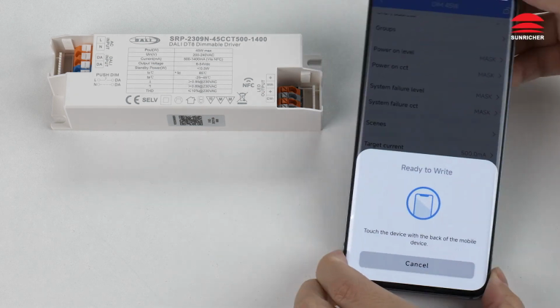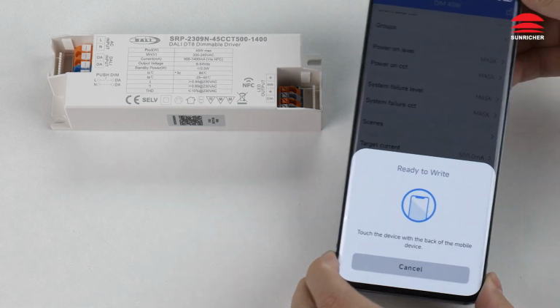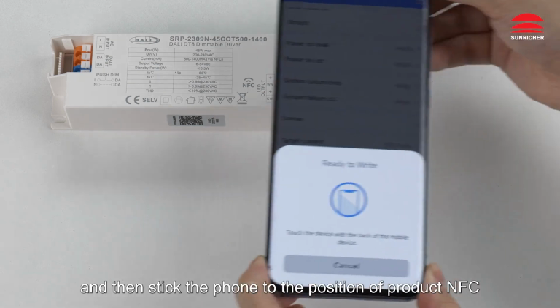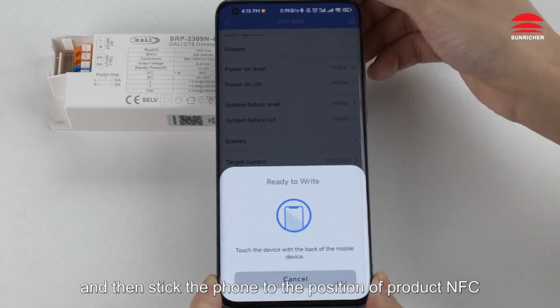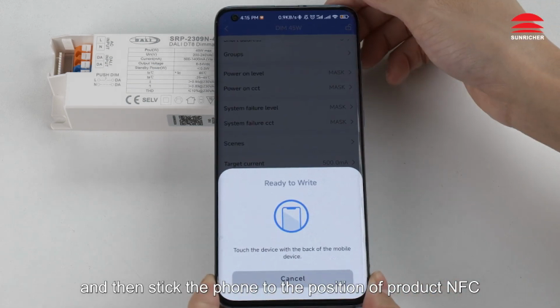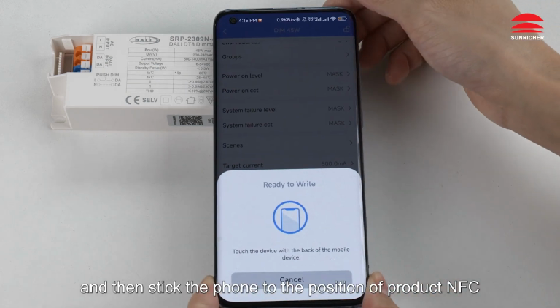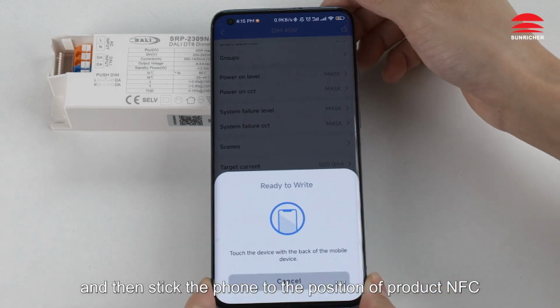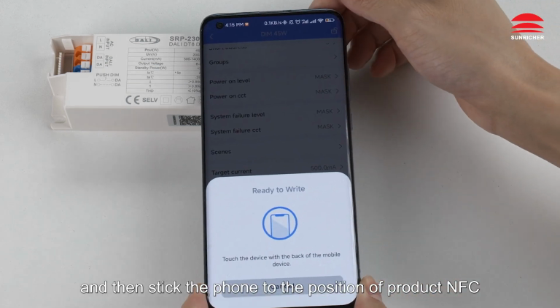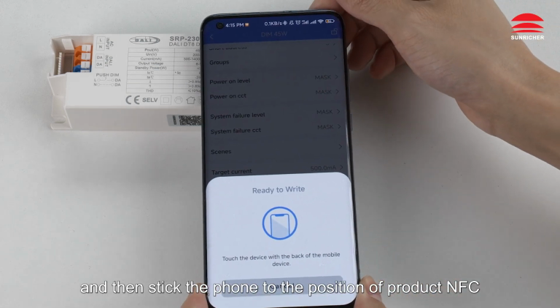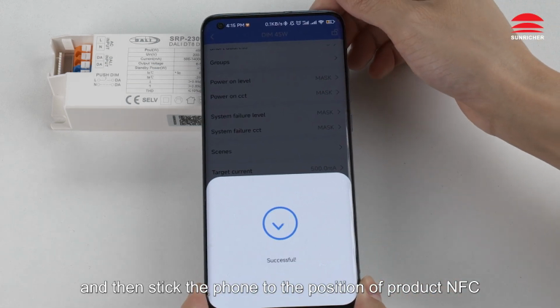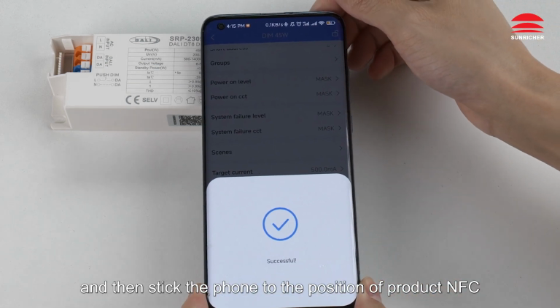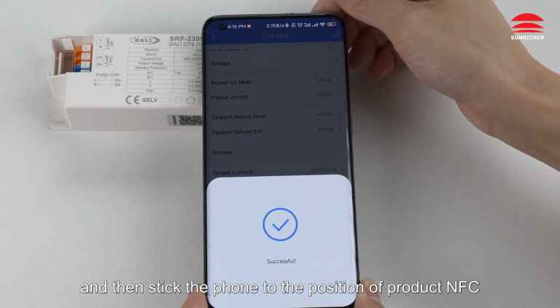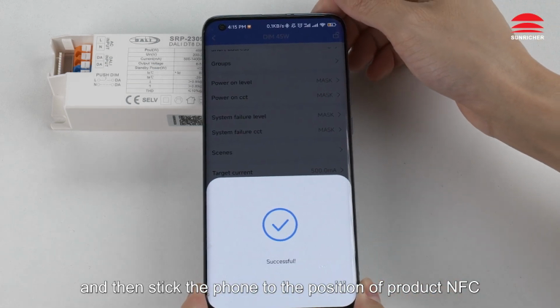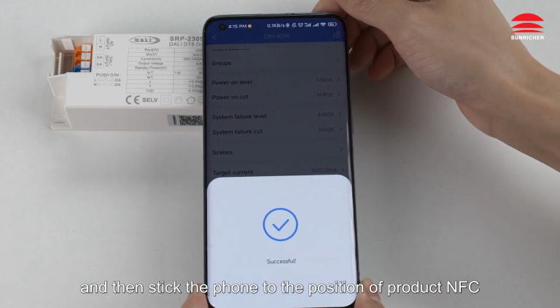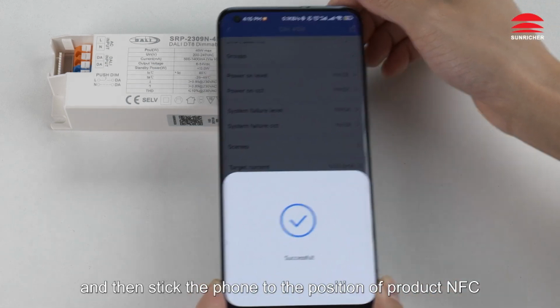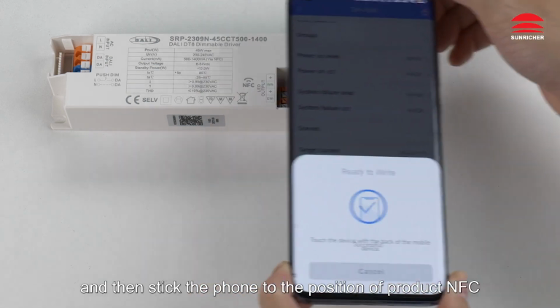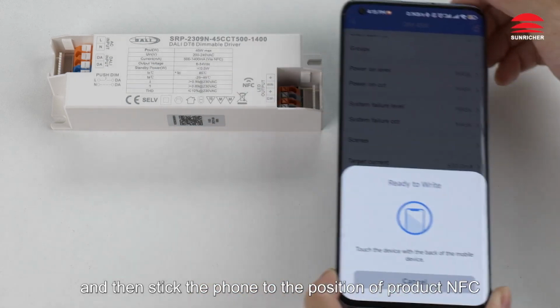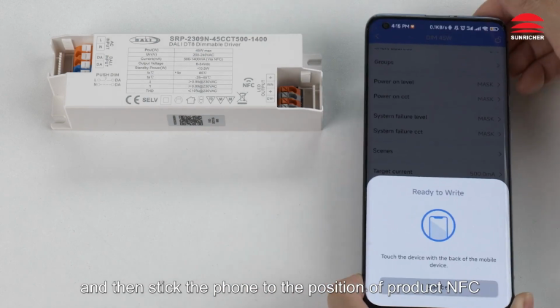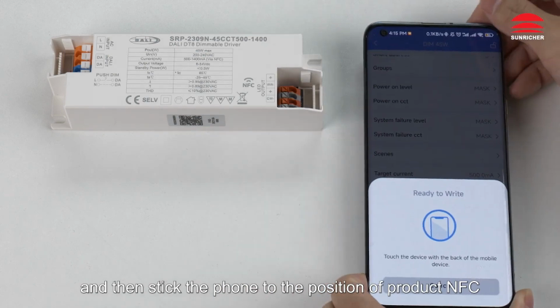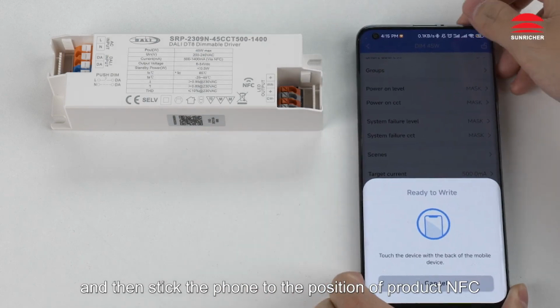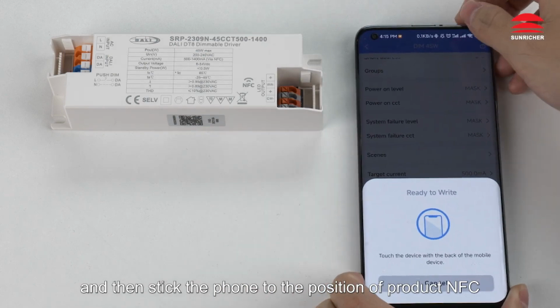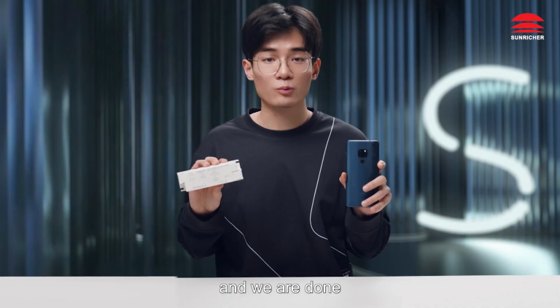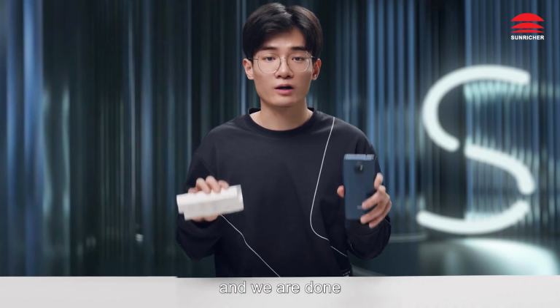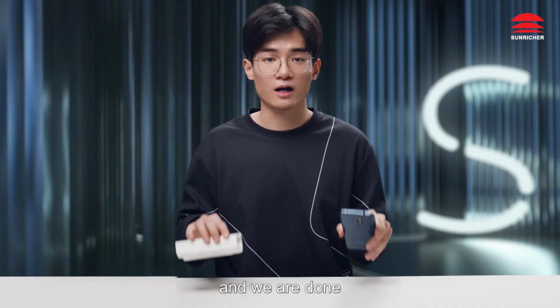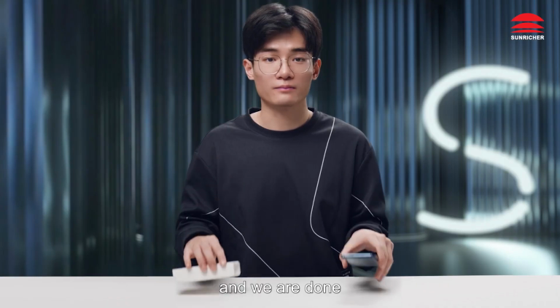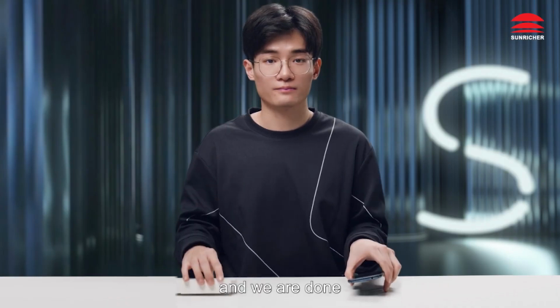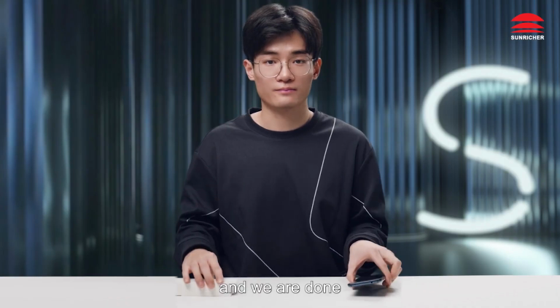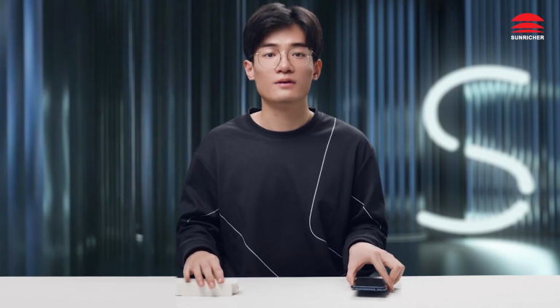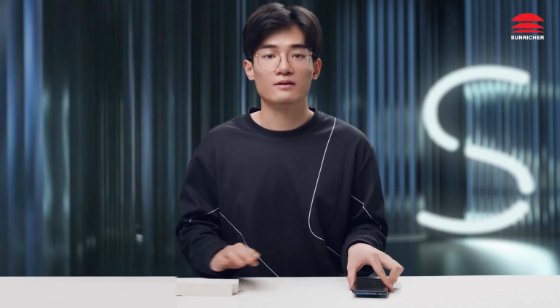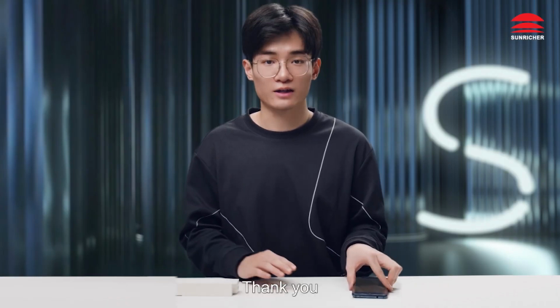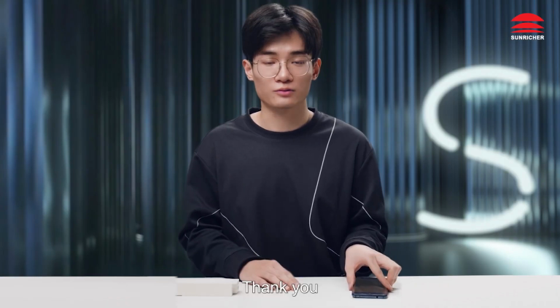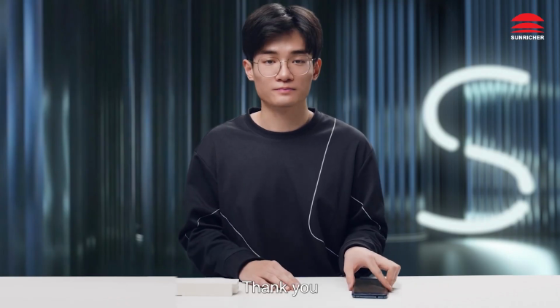Then stick the phone to the NFC position on the product, and we are done. Thank you.